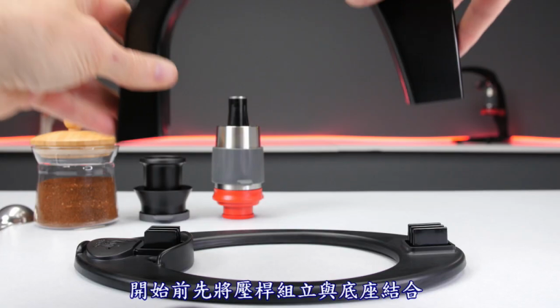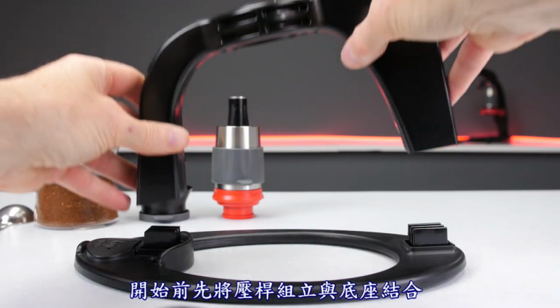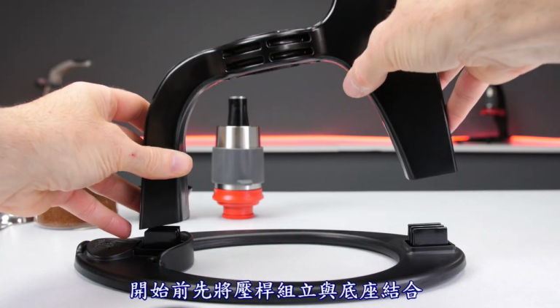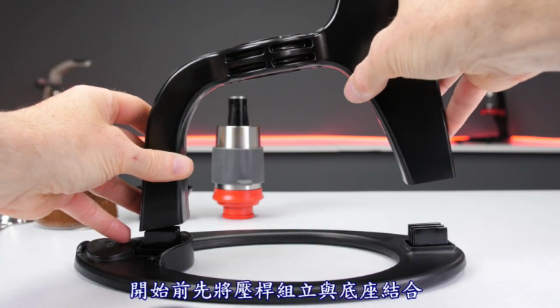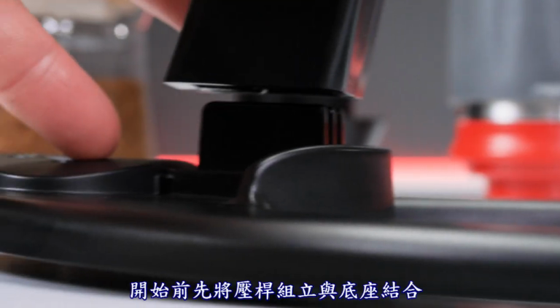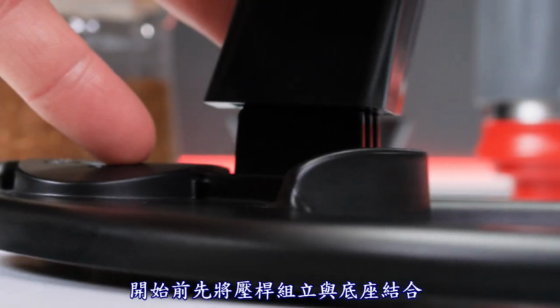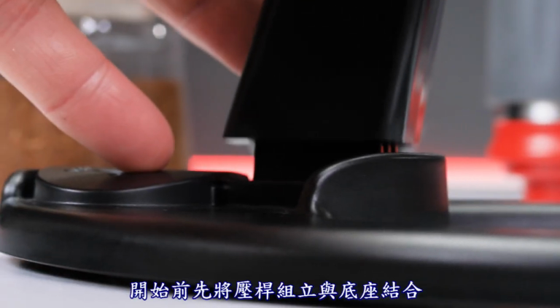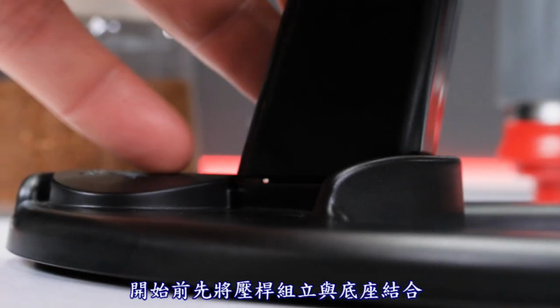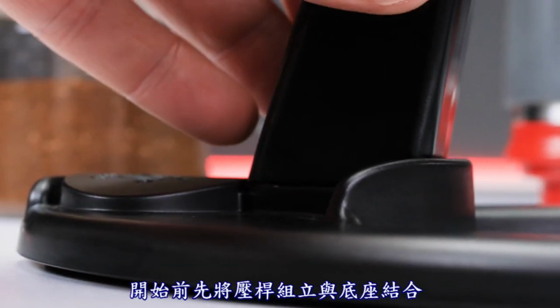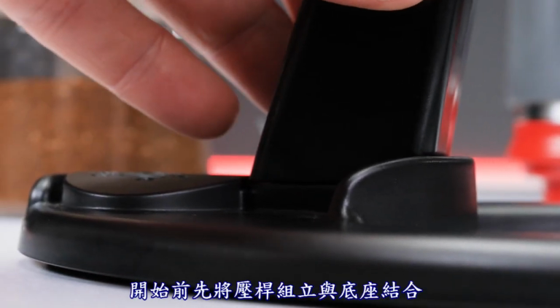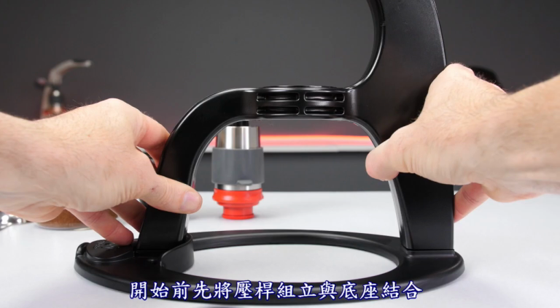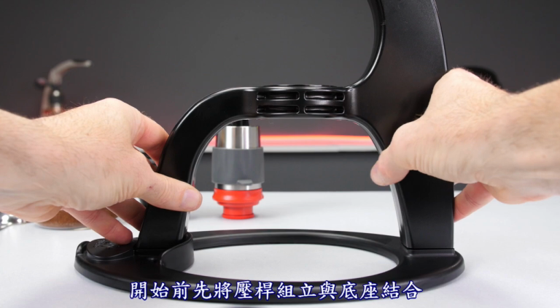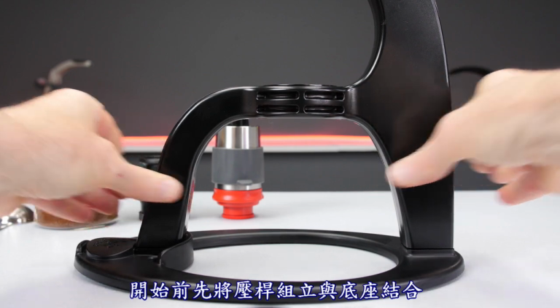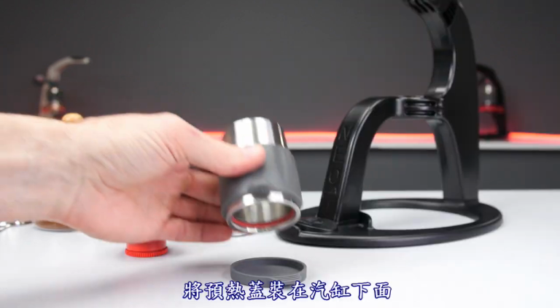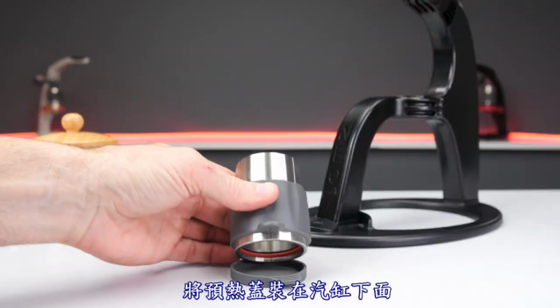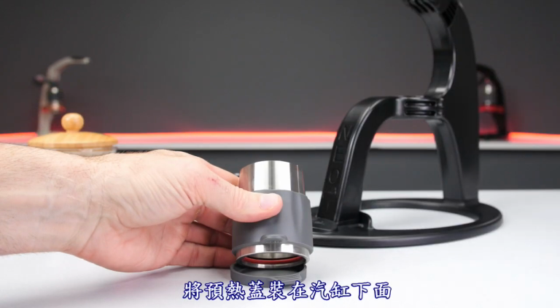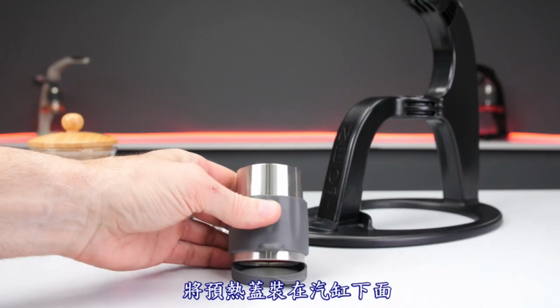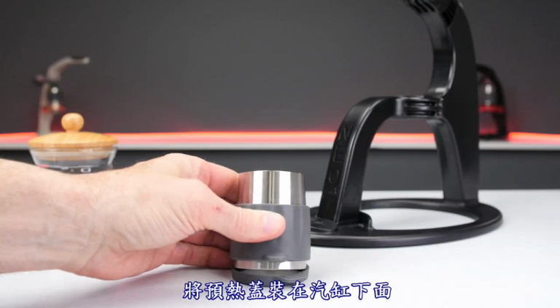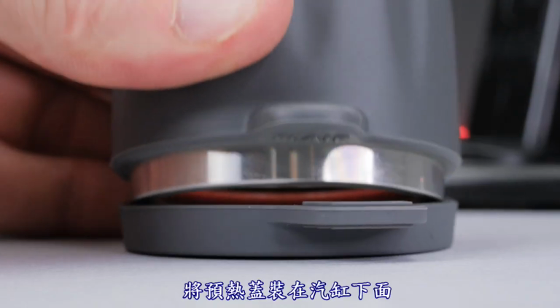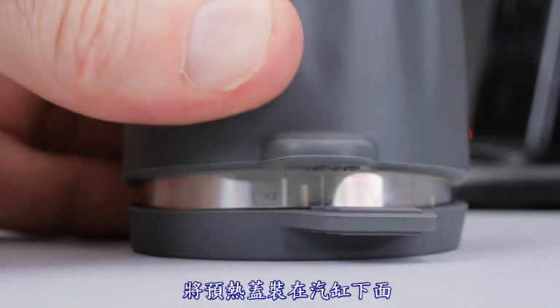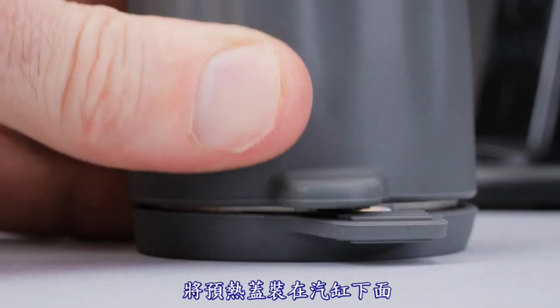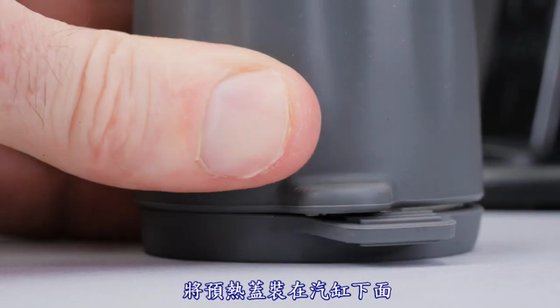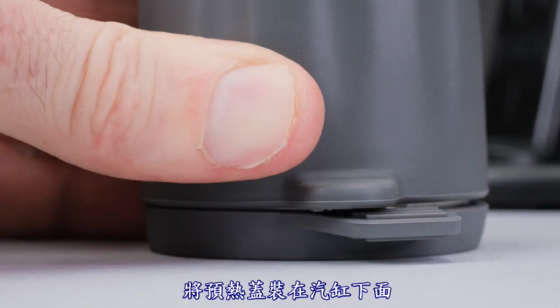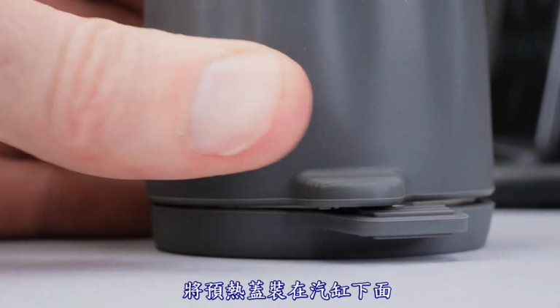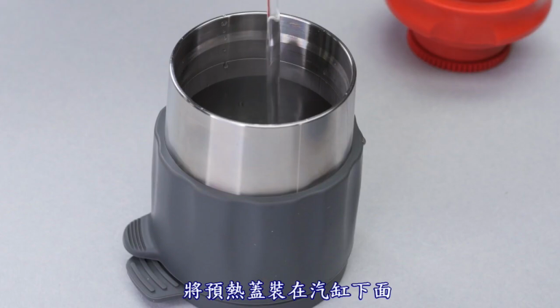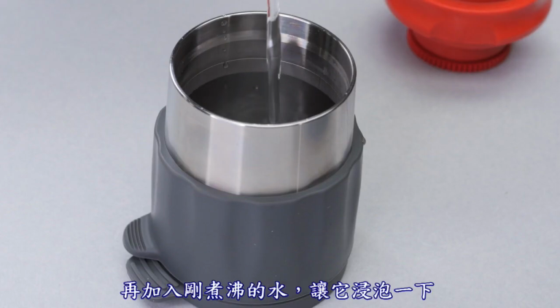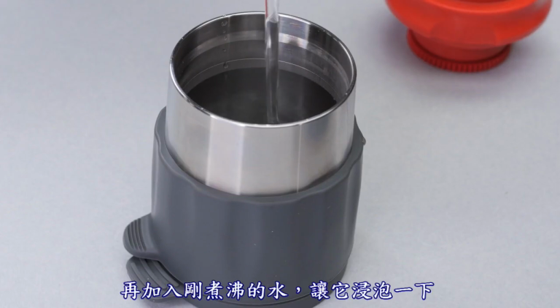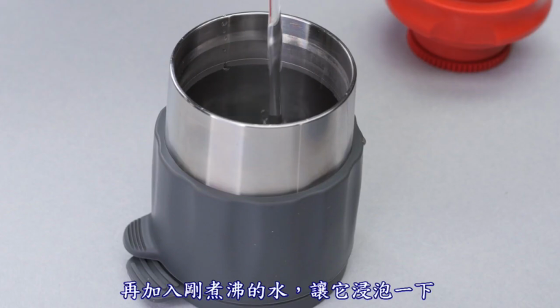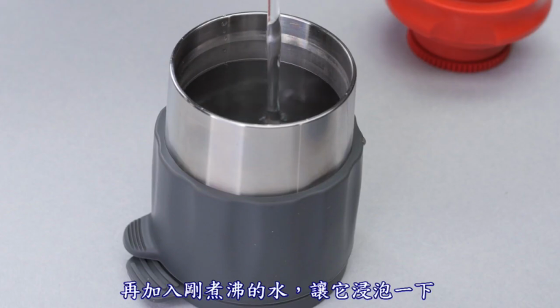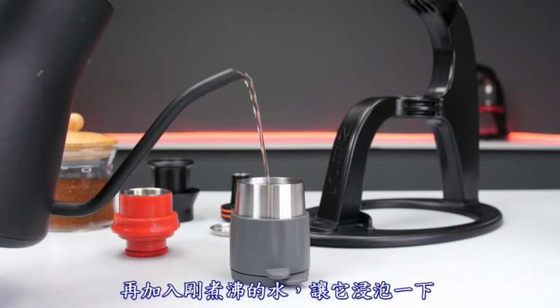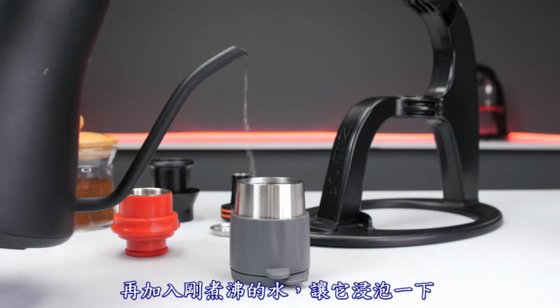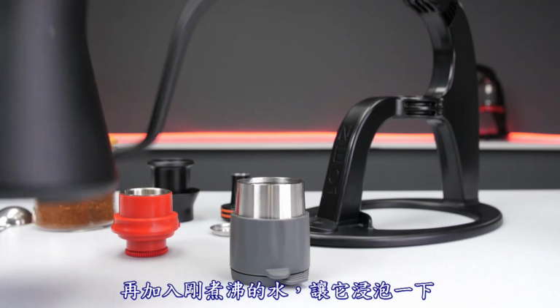To get started, connect the lever assembly to the base. Affix the preheat cap to the cylinder, fill with freshly boiled water and leave to soak.